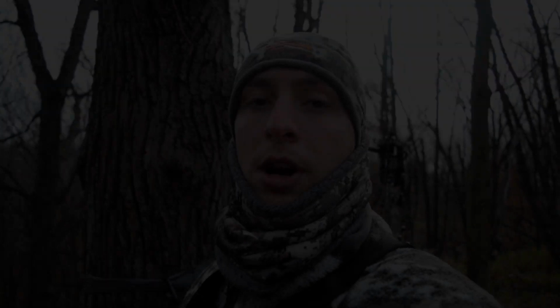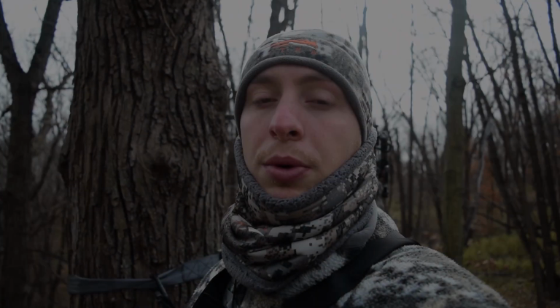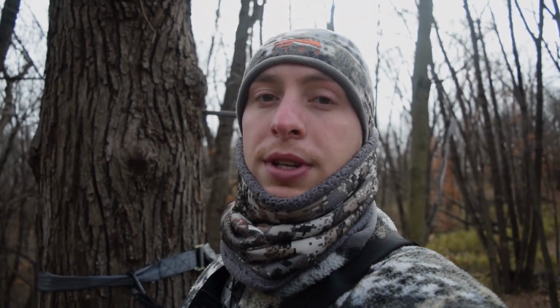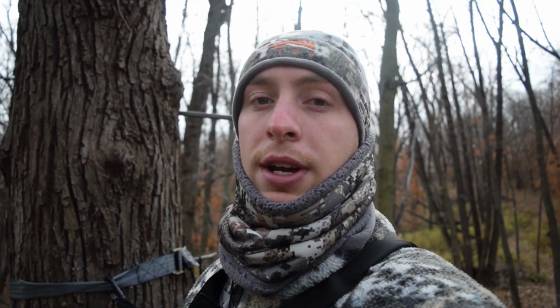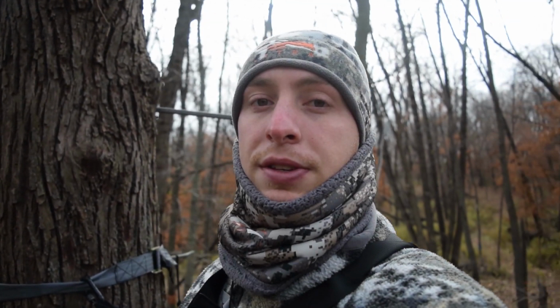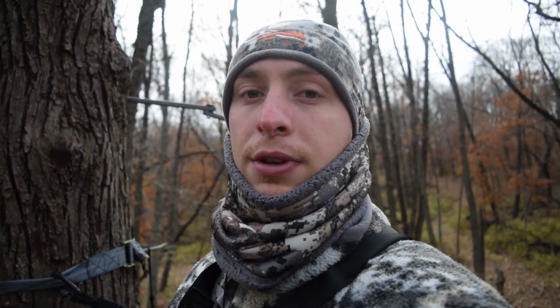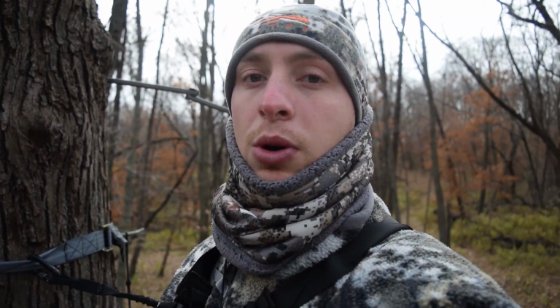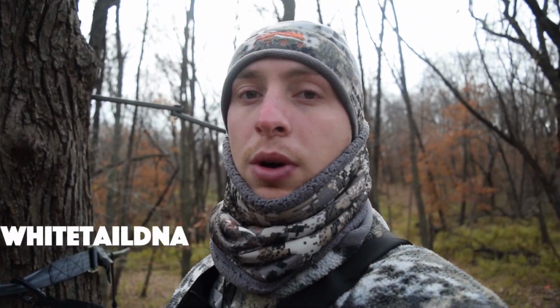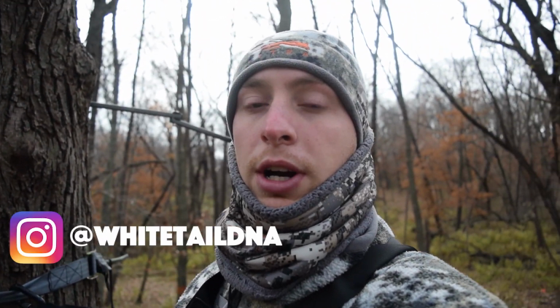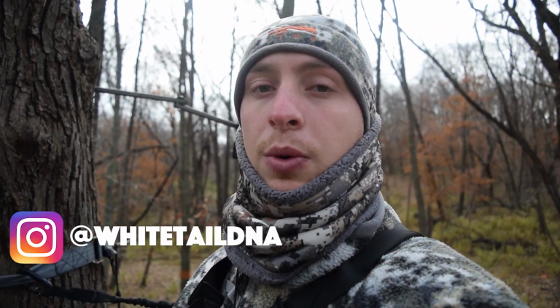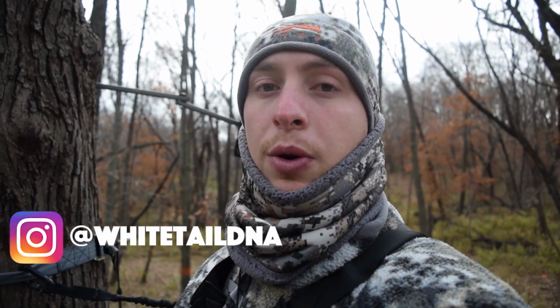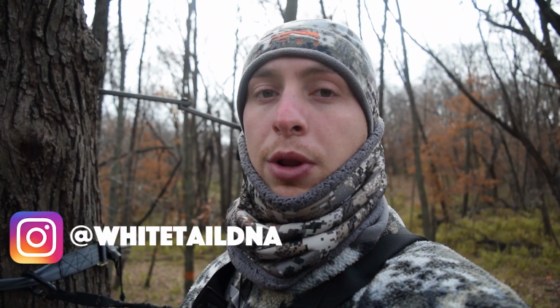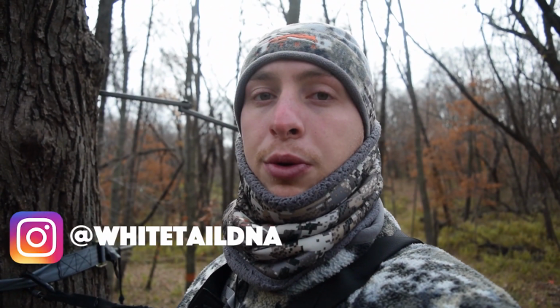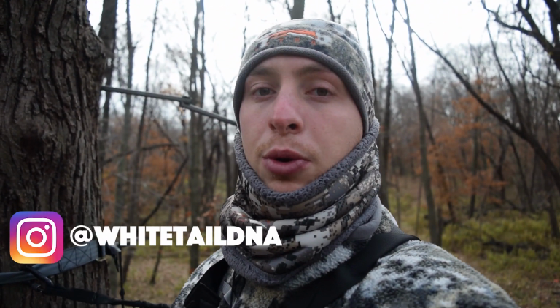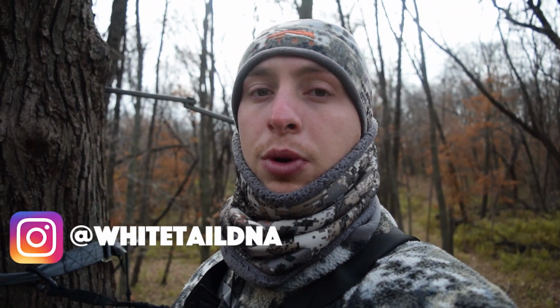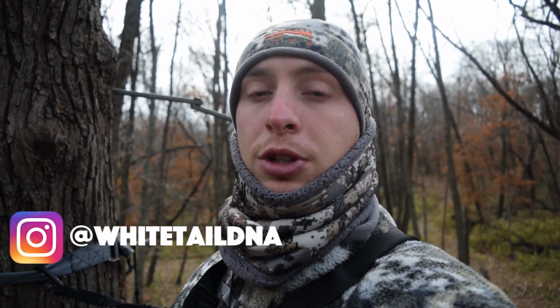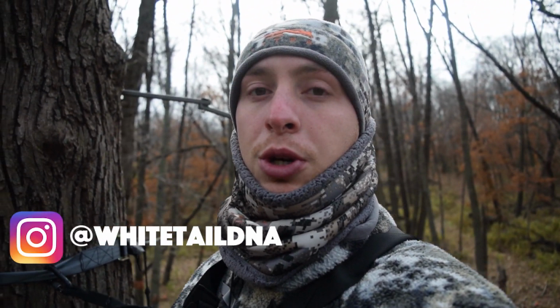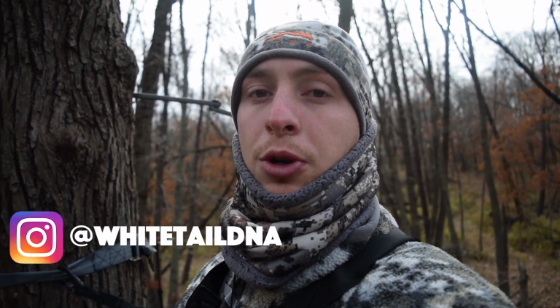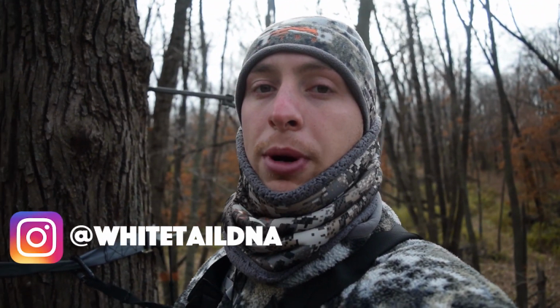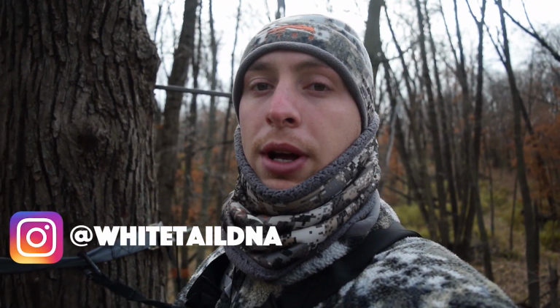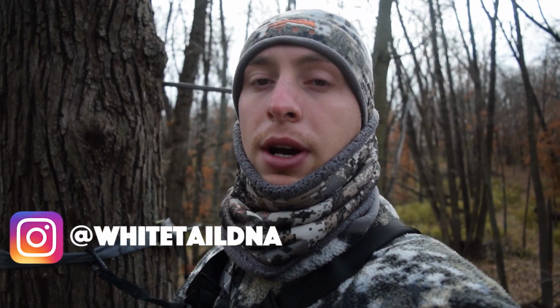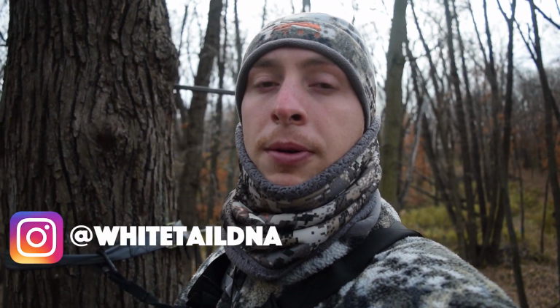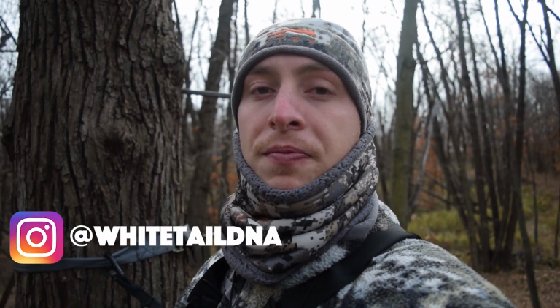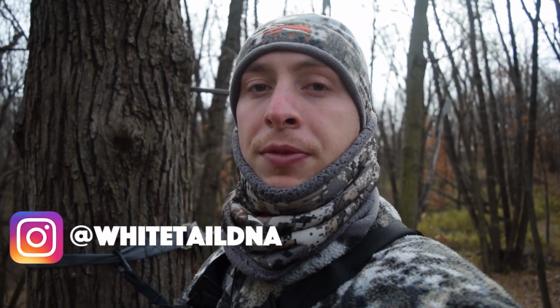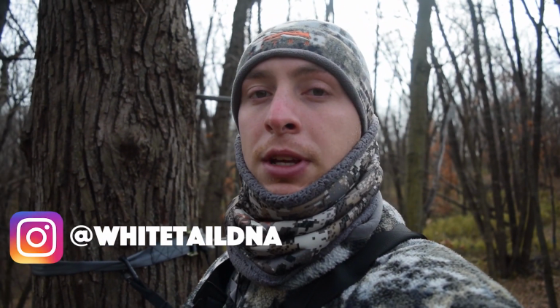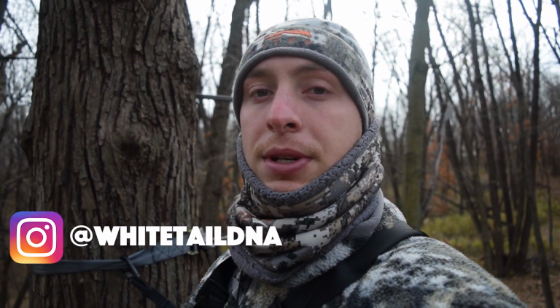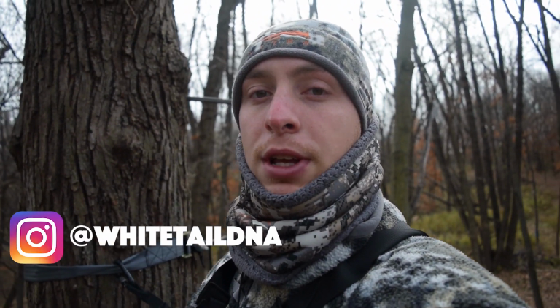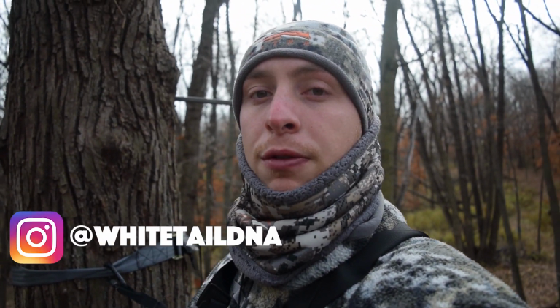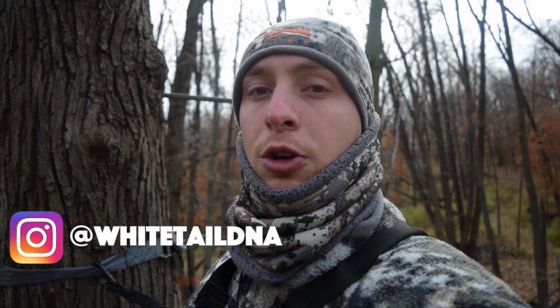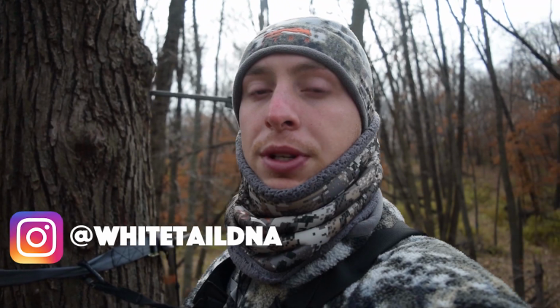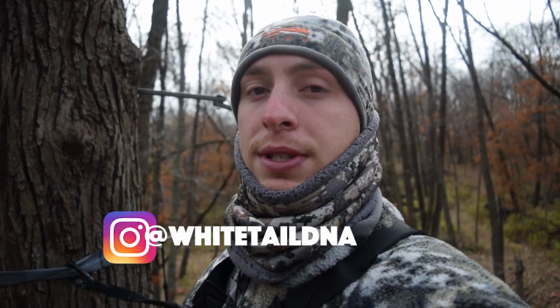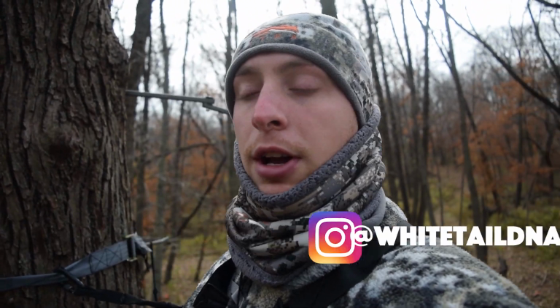Alright, well today on this video I kind of want to run through and show you my self-filming setup.